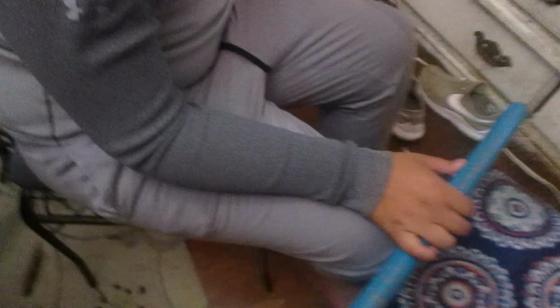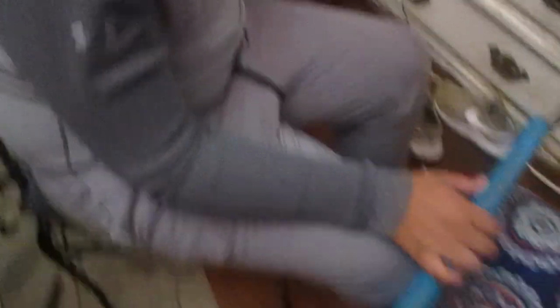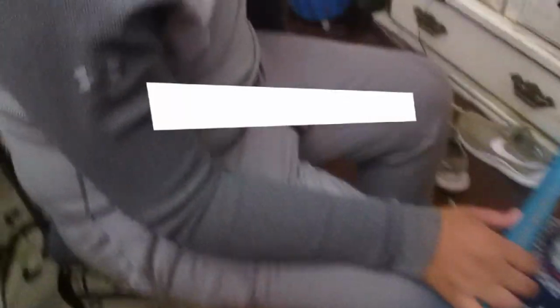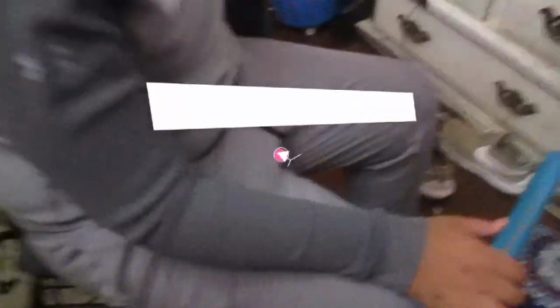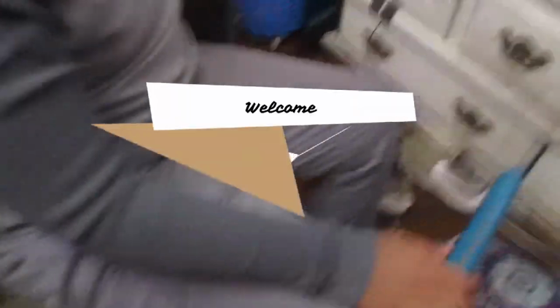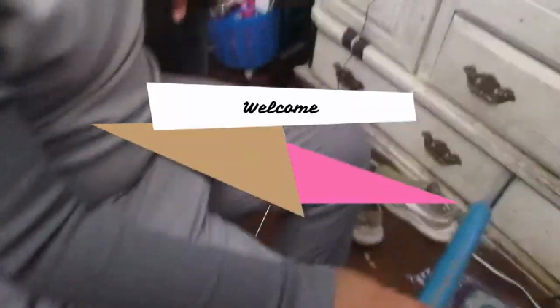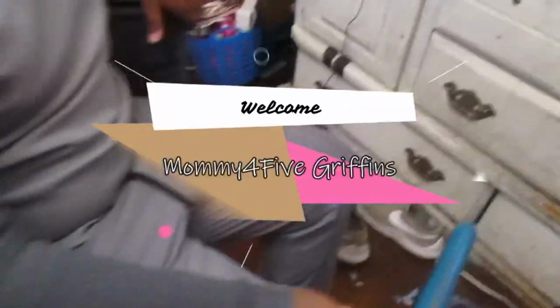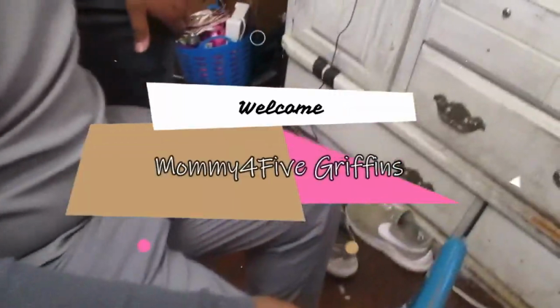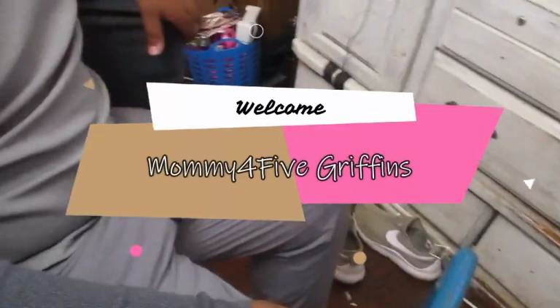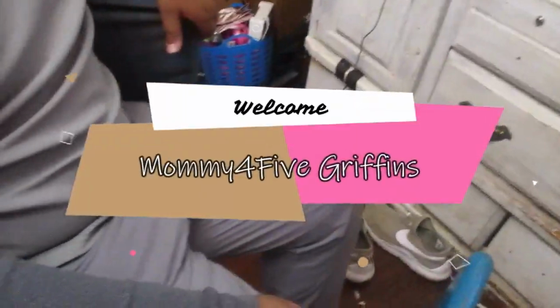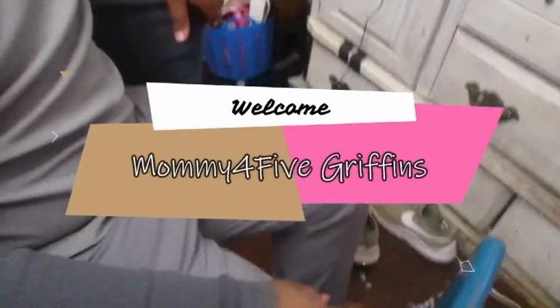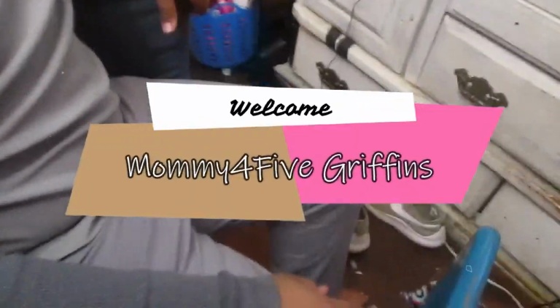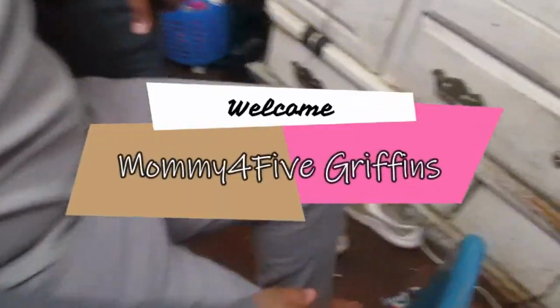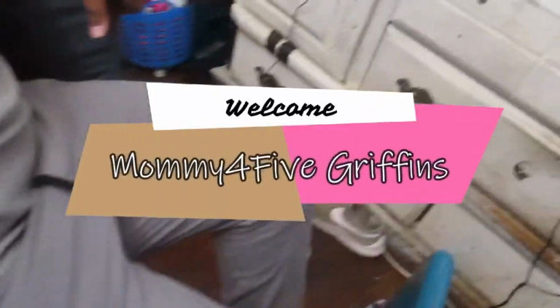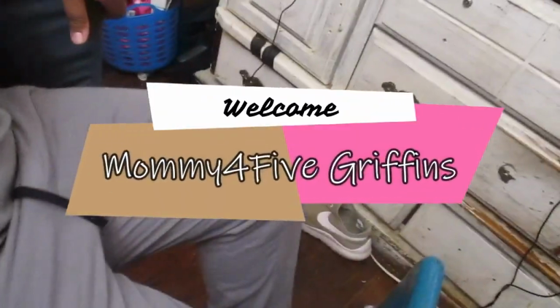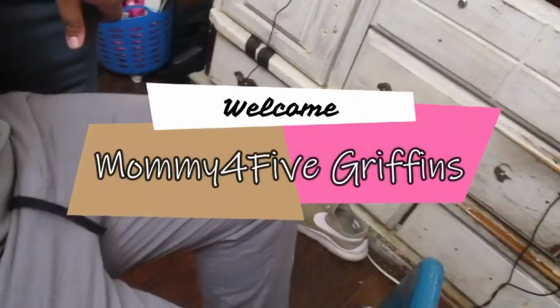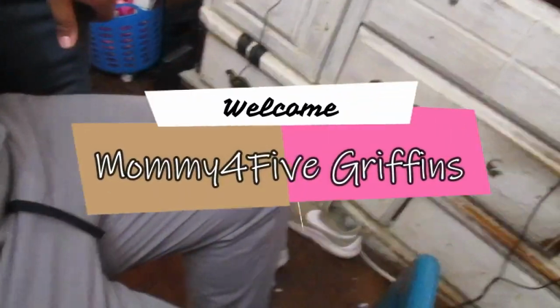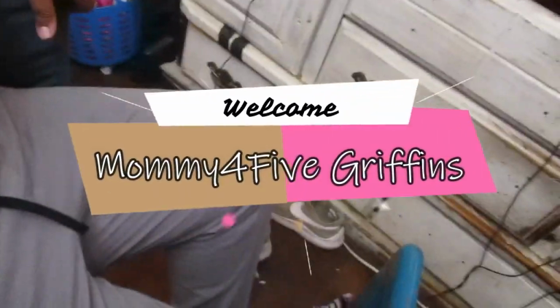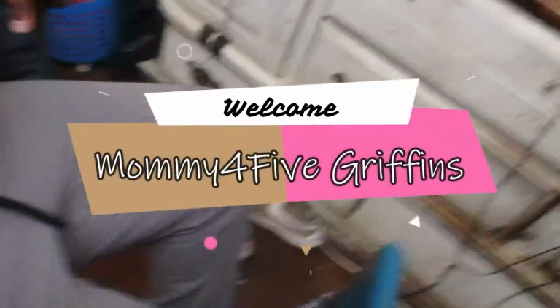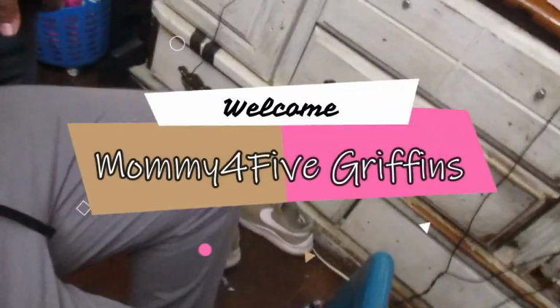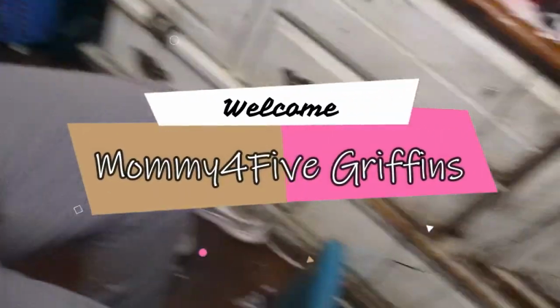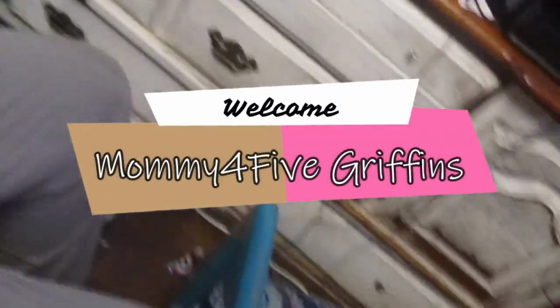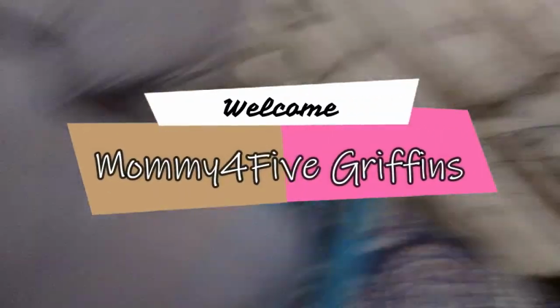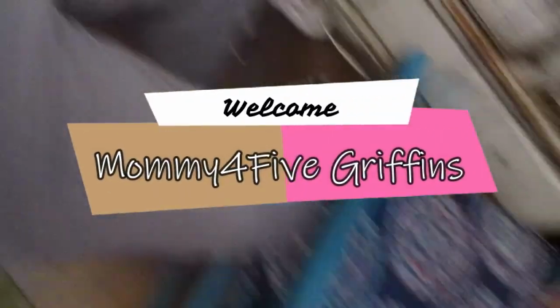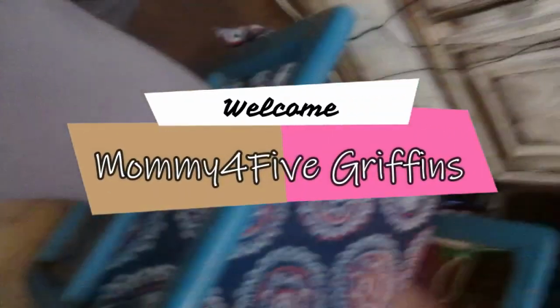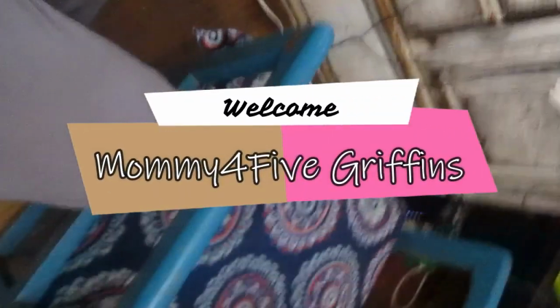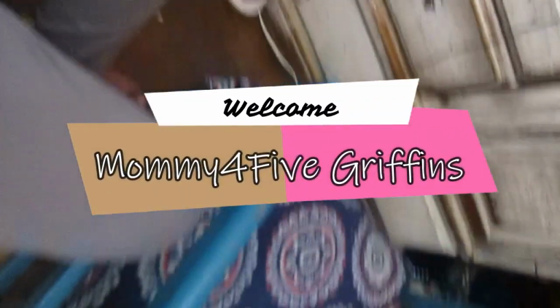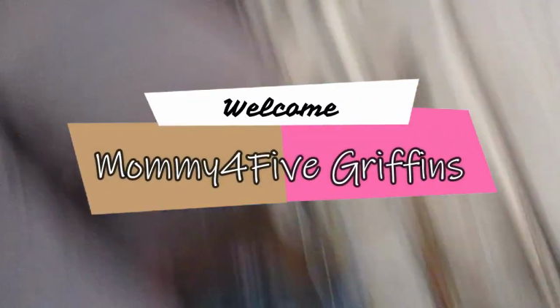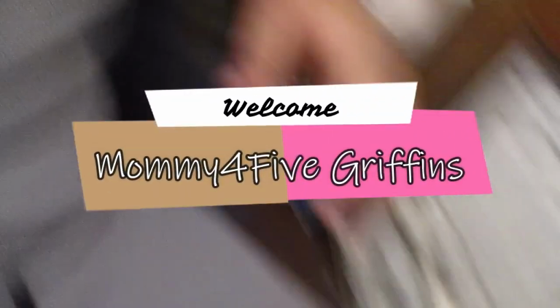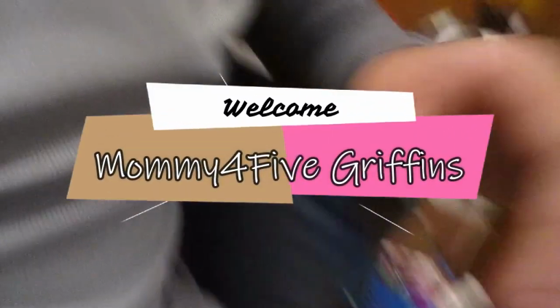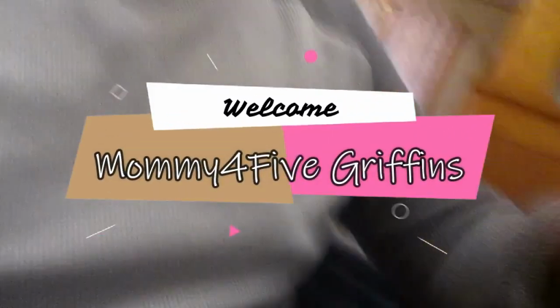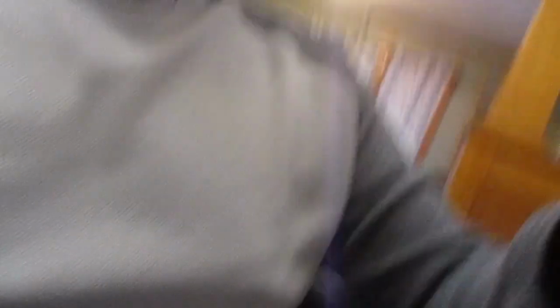Hello and welcome to Mommy for 5 Griffins. Today we have a life hack.